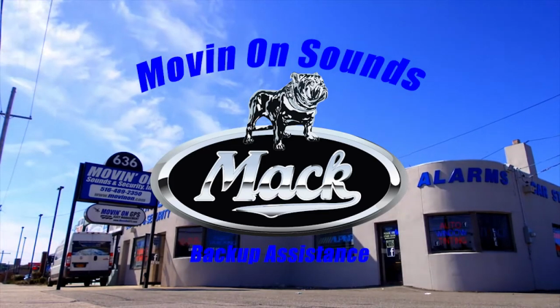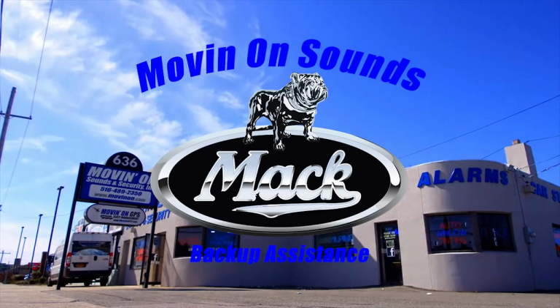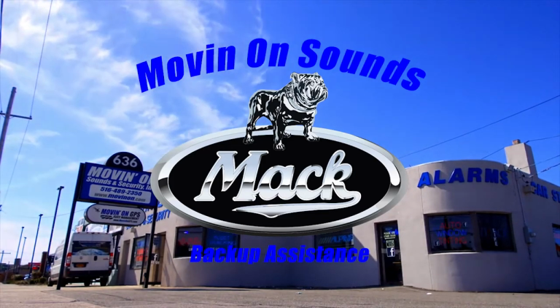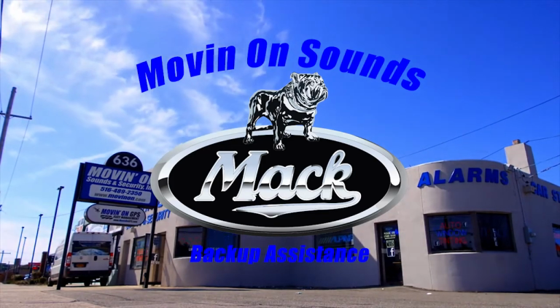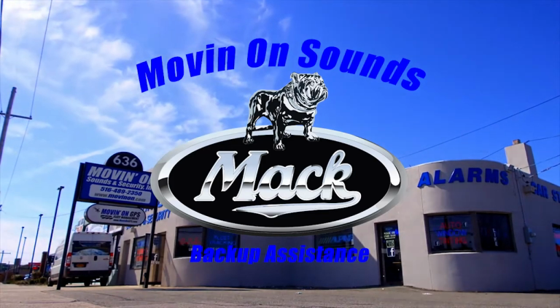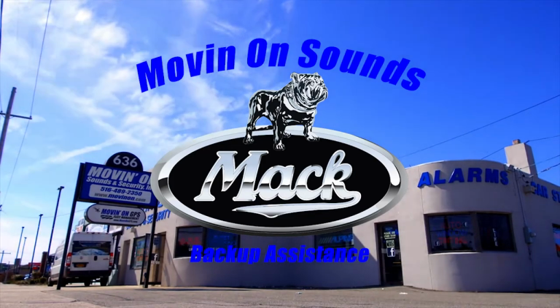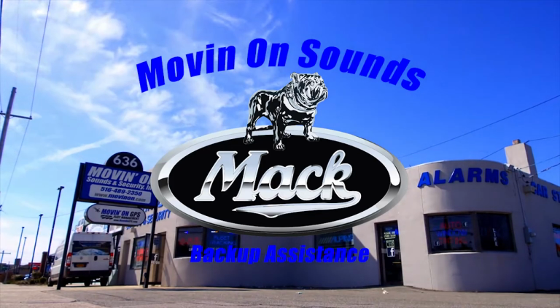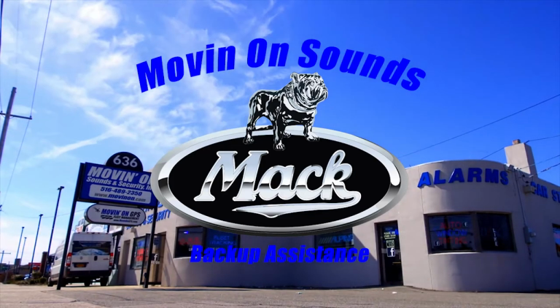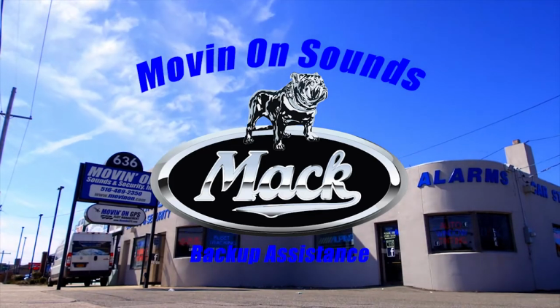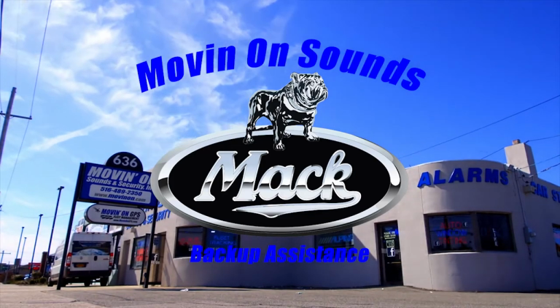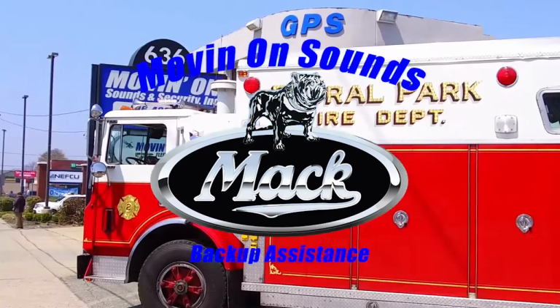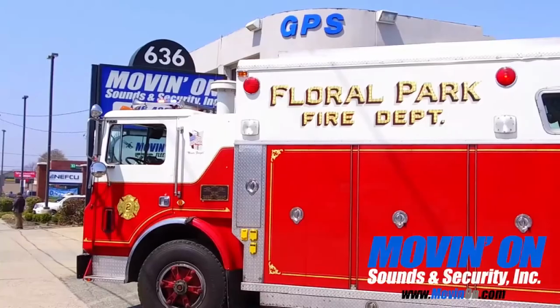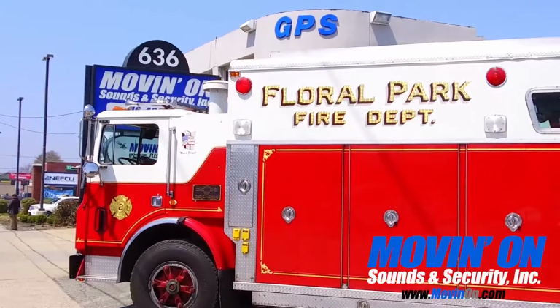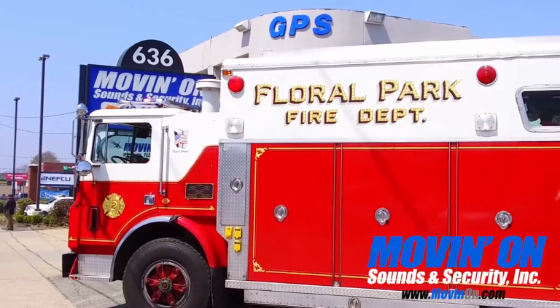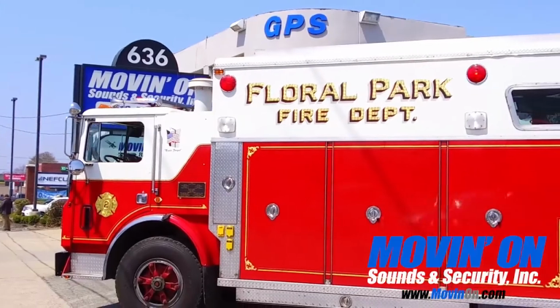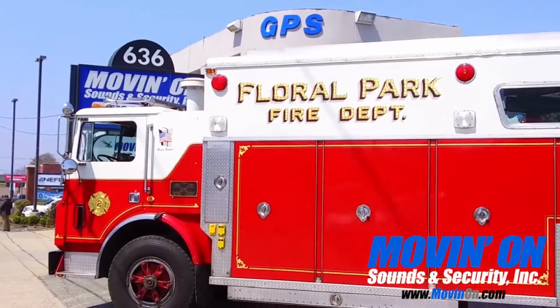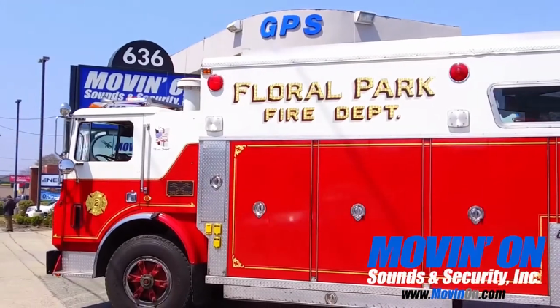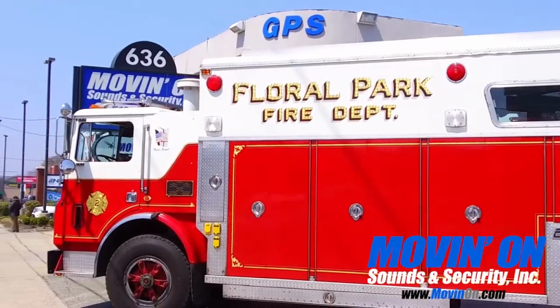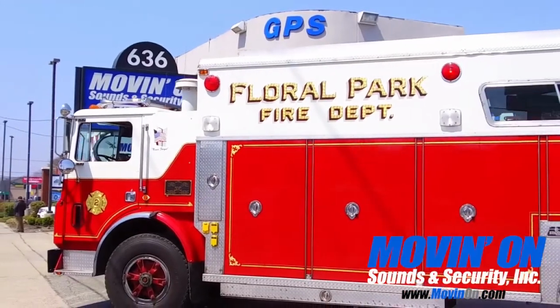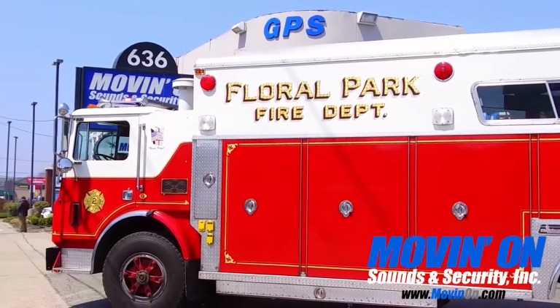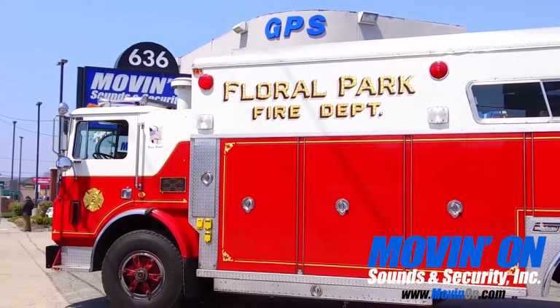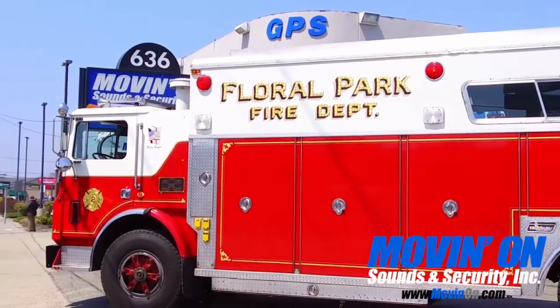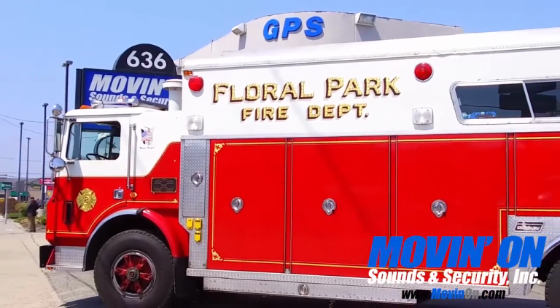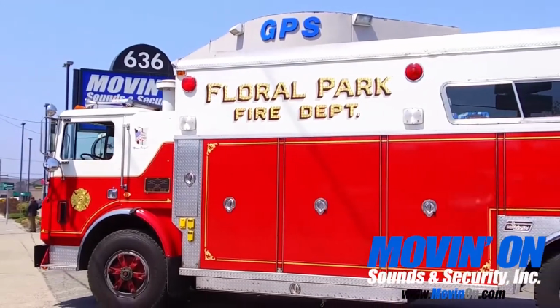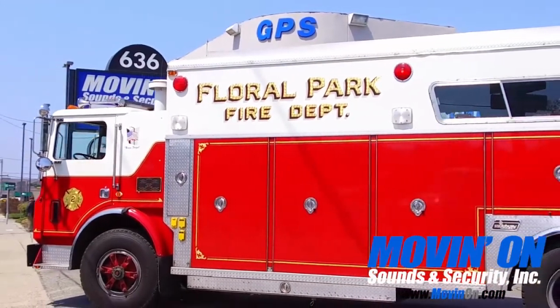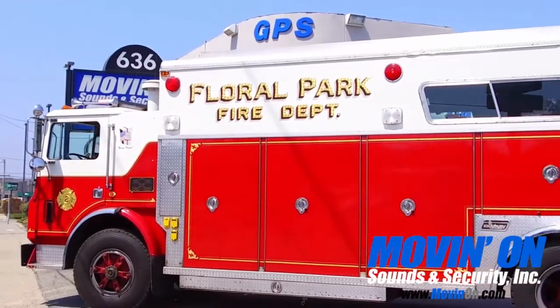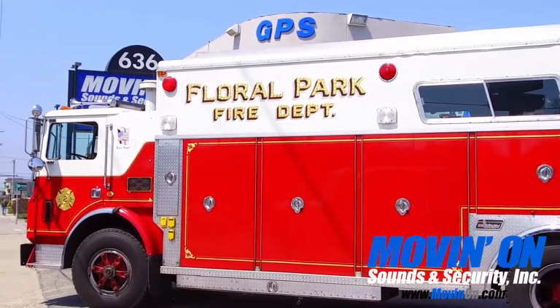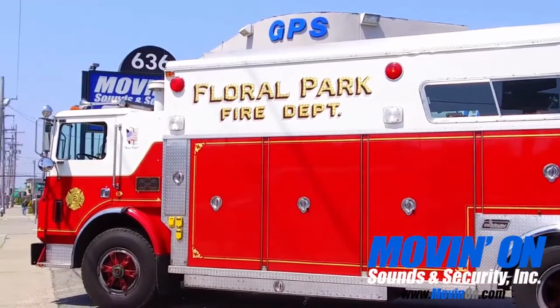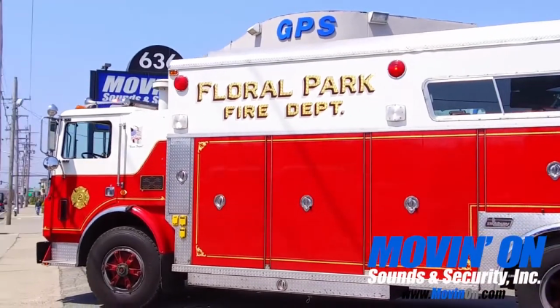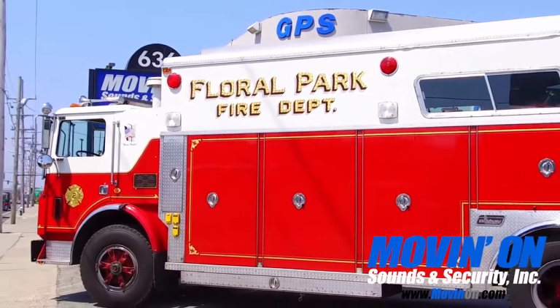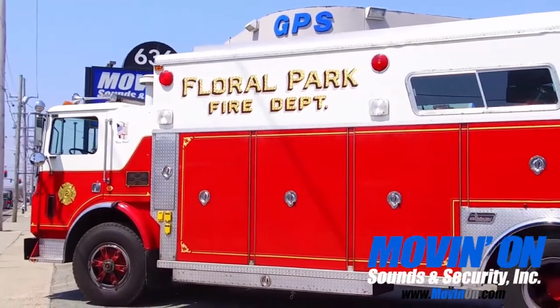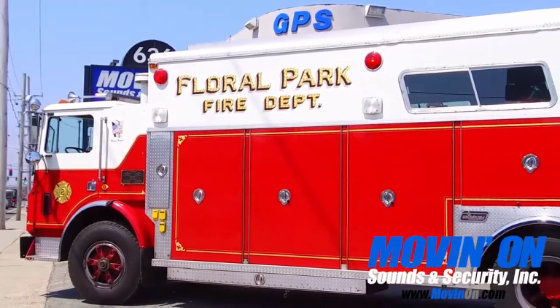Welcome back, it's Movin' On Sounds. Today we have a 1978 Red Firetruck.